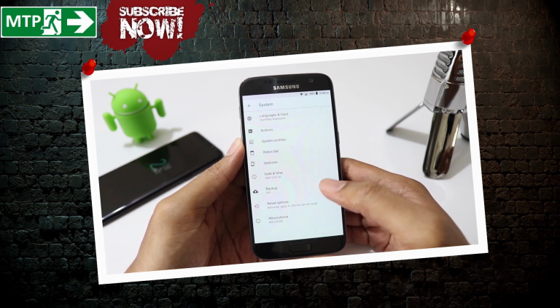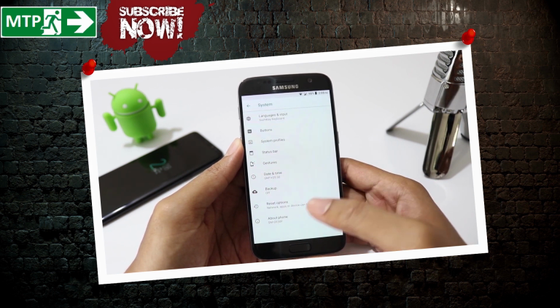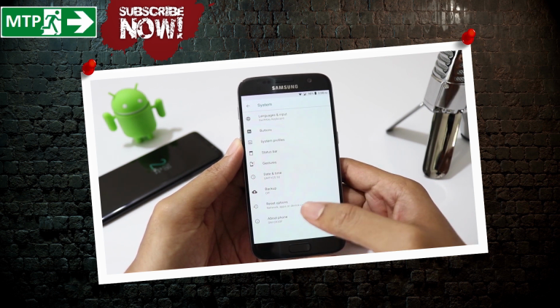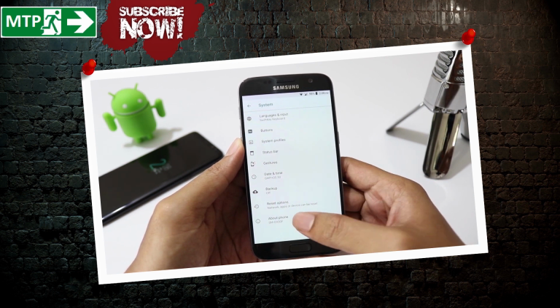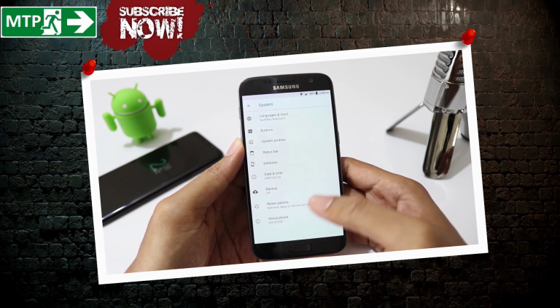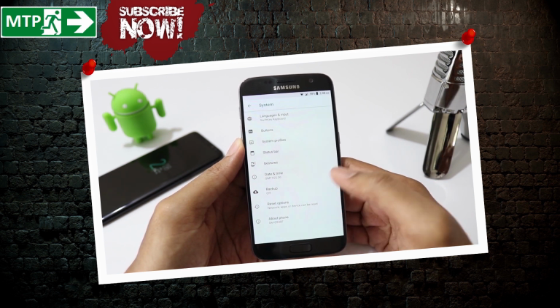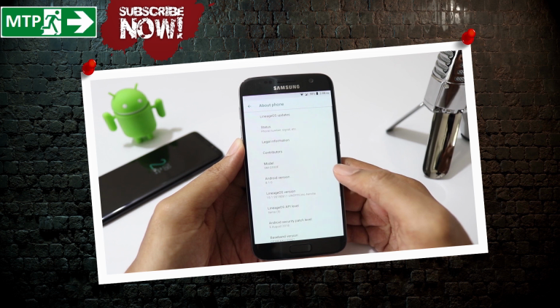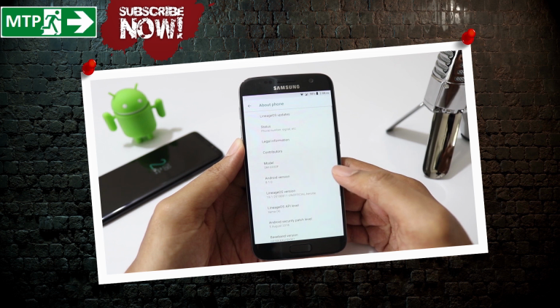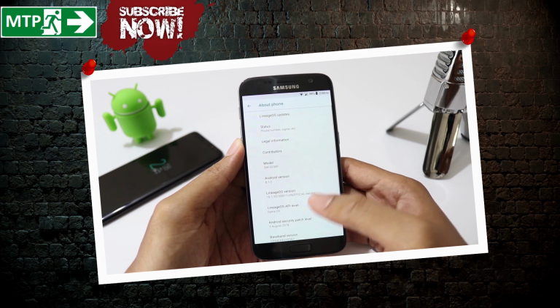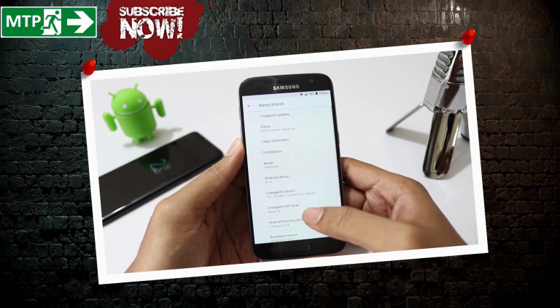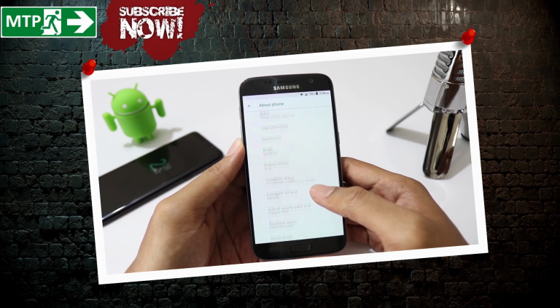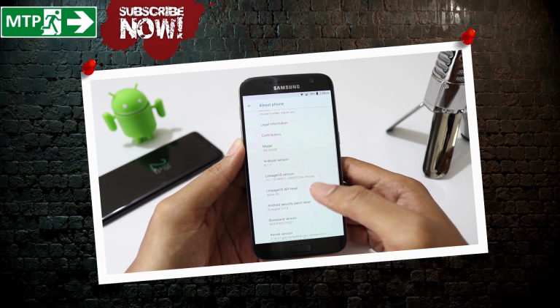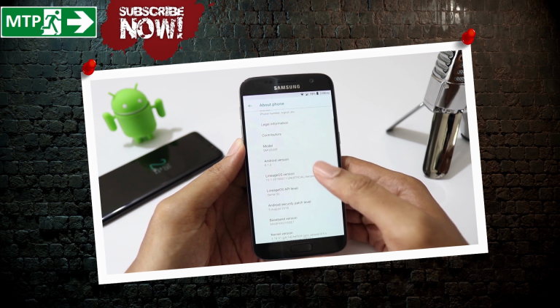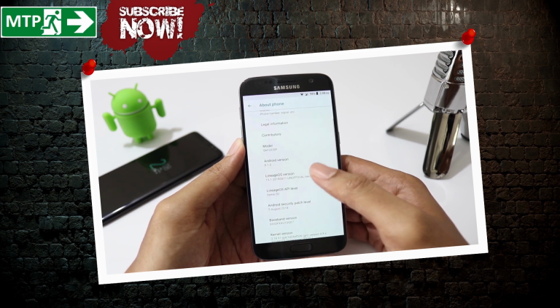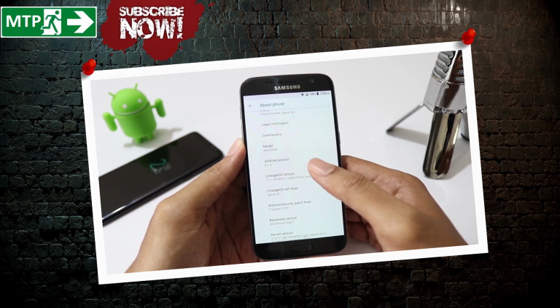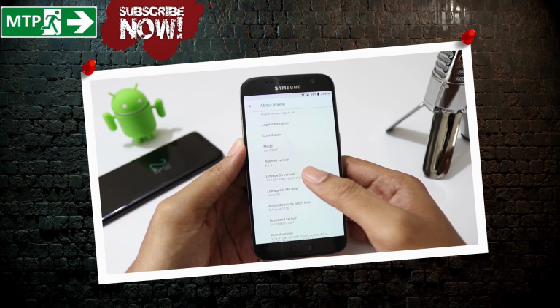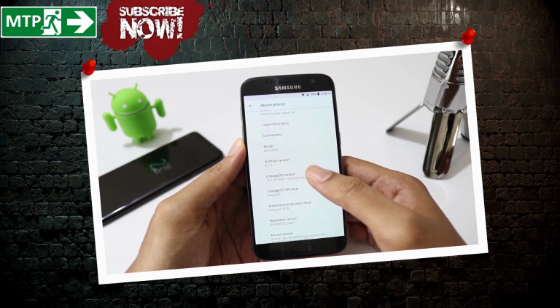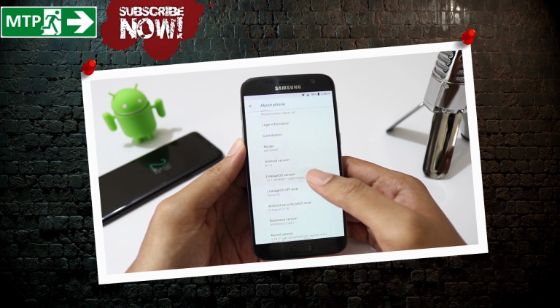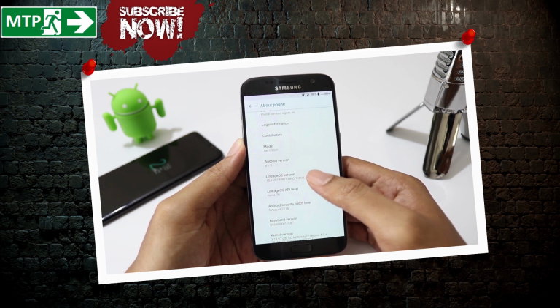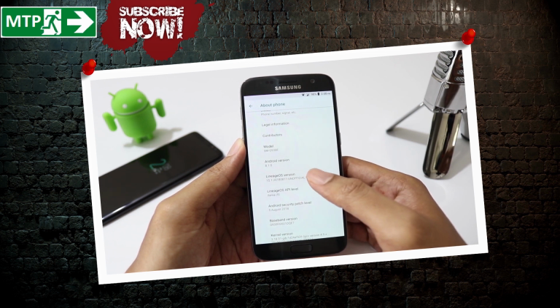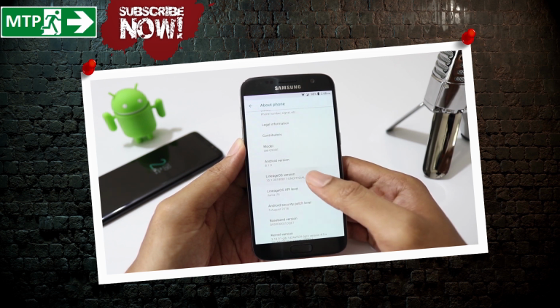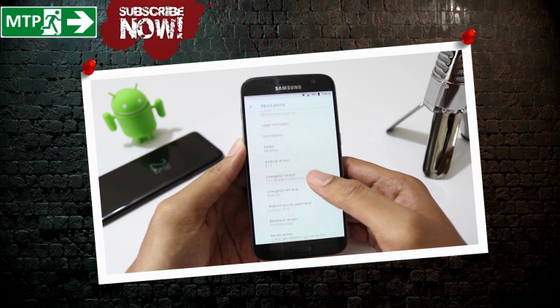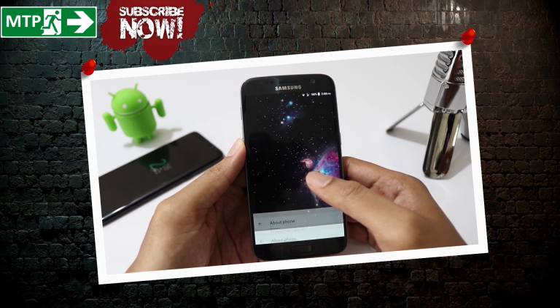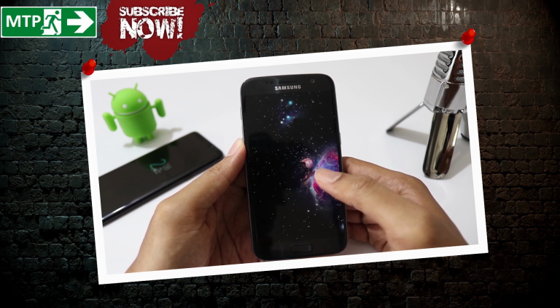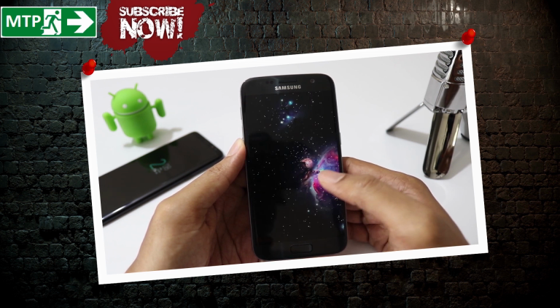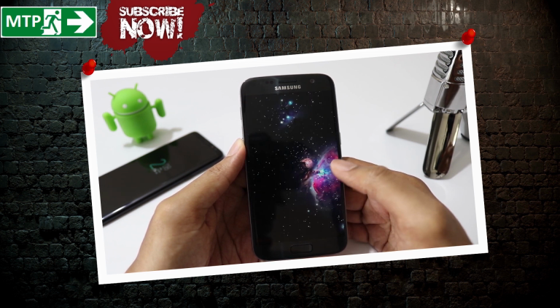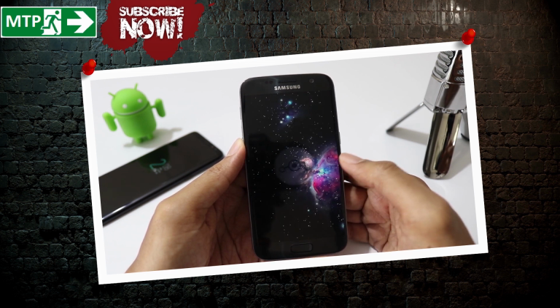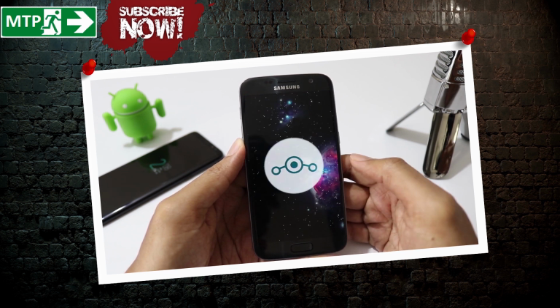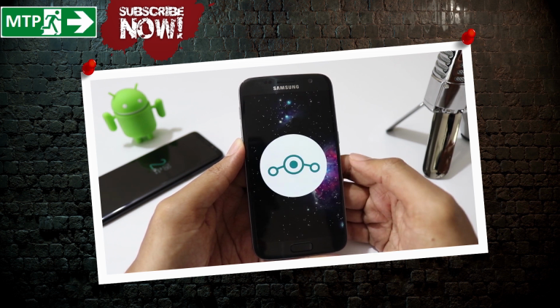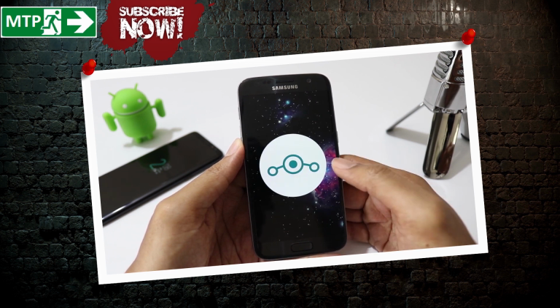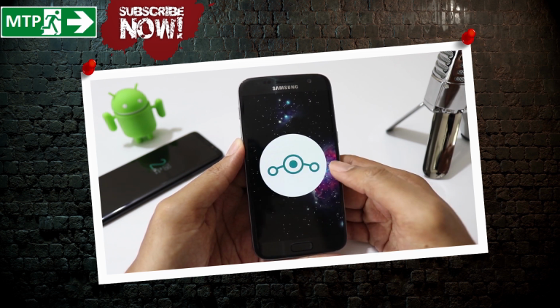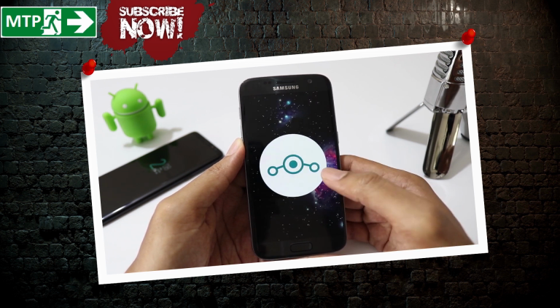In this video, I'll show you how to install and give you guys my review on the latest build, which is August 2018. Let's get started.